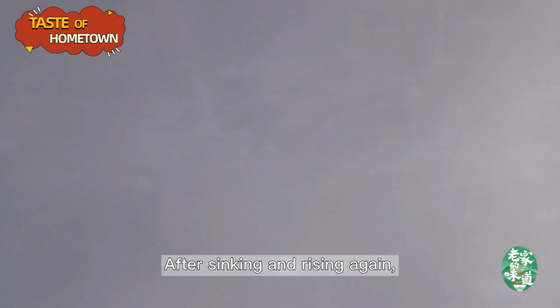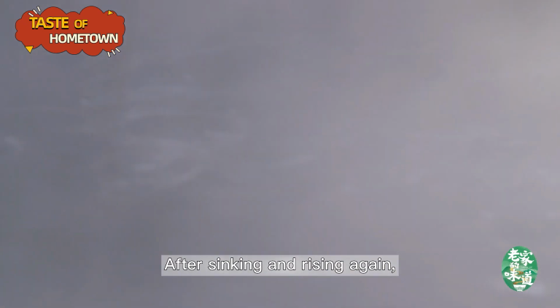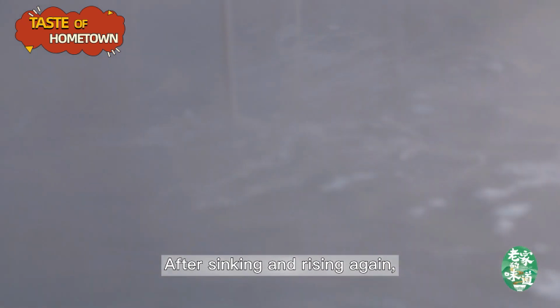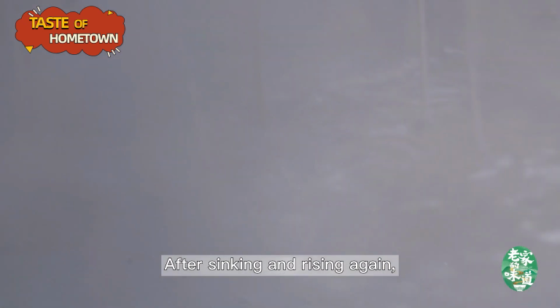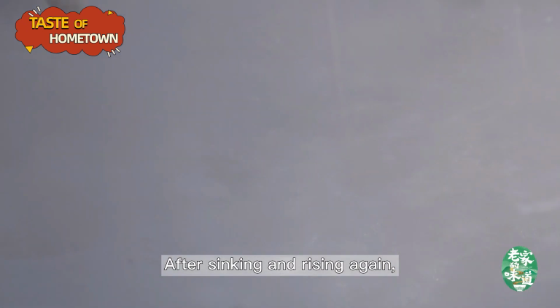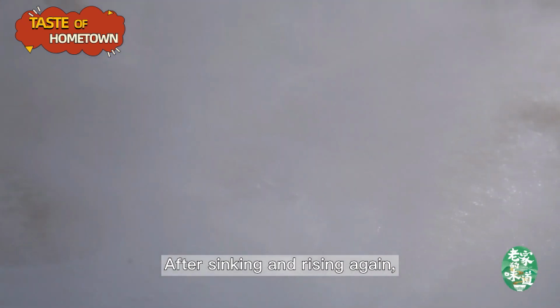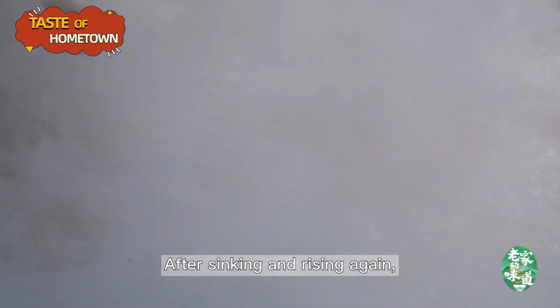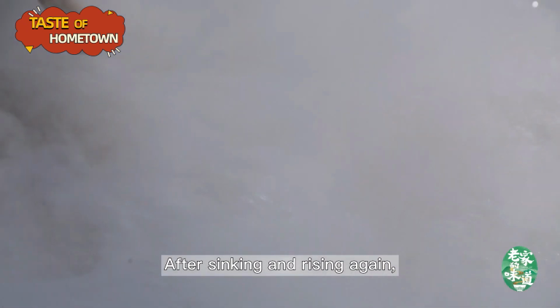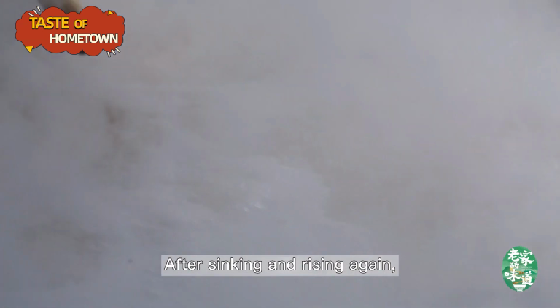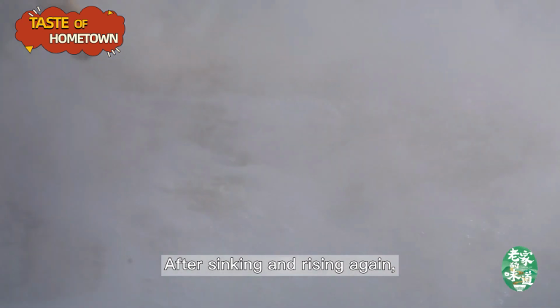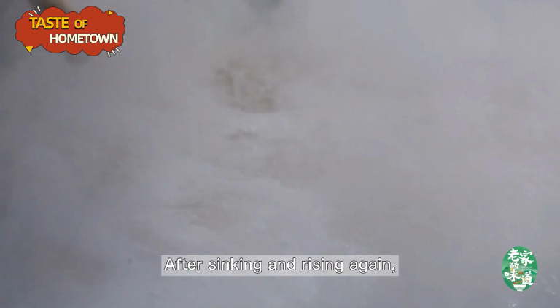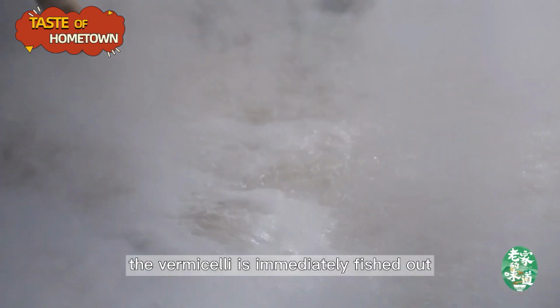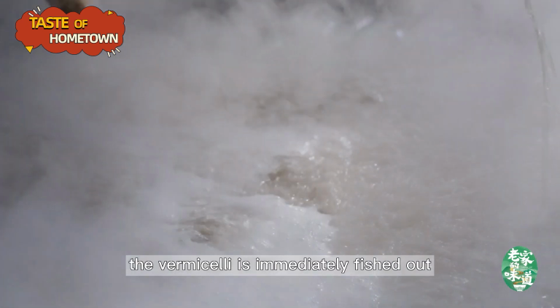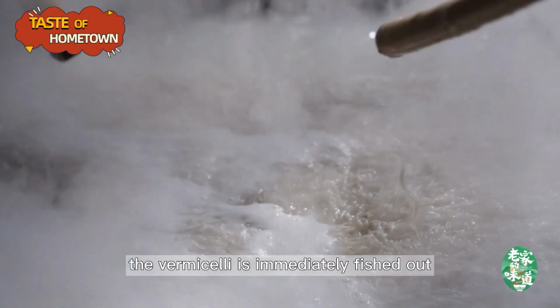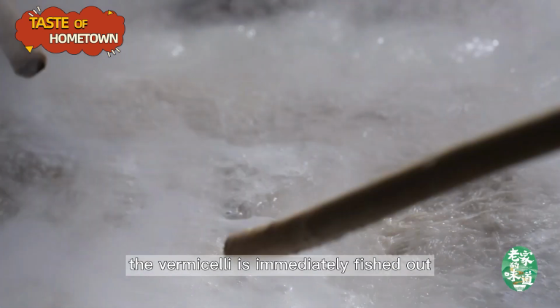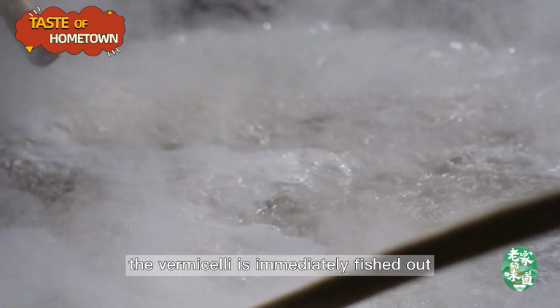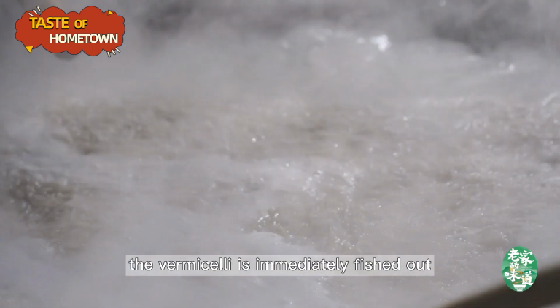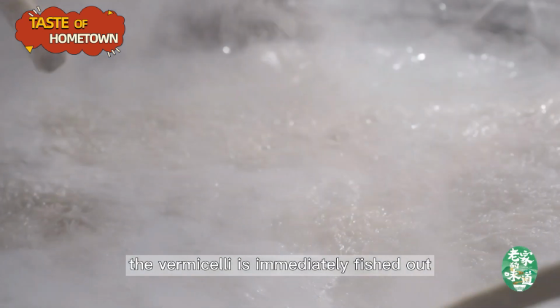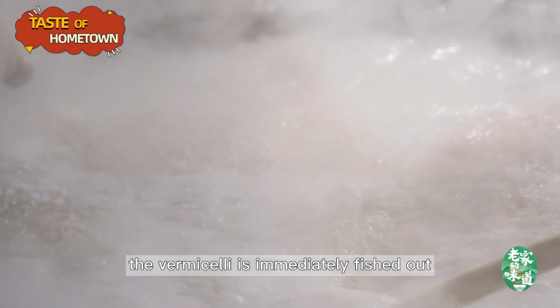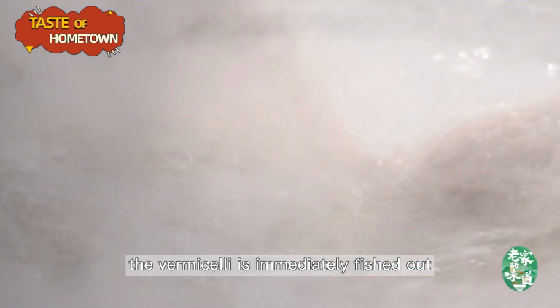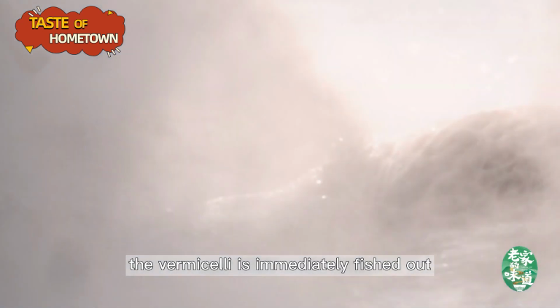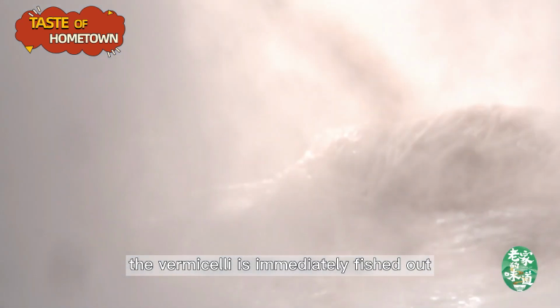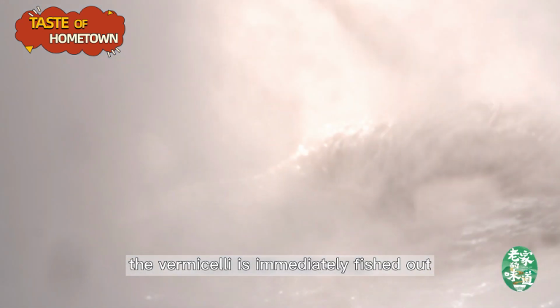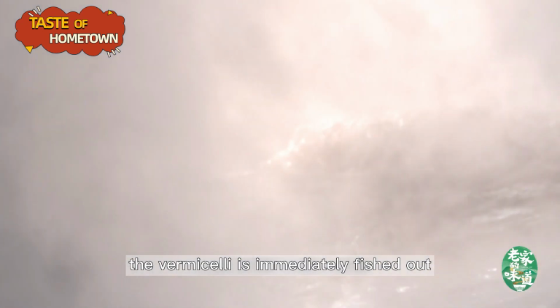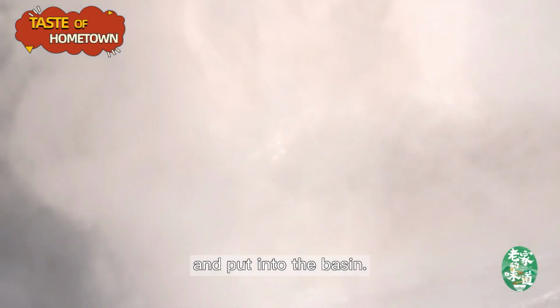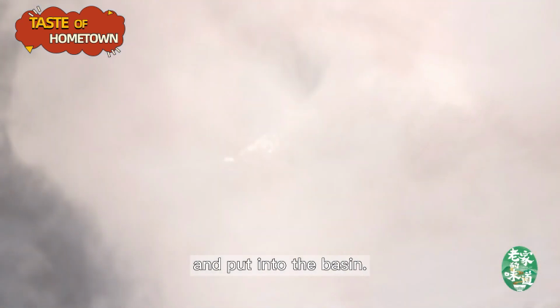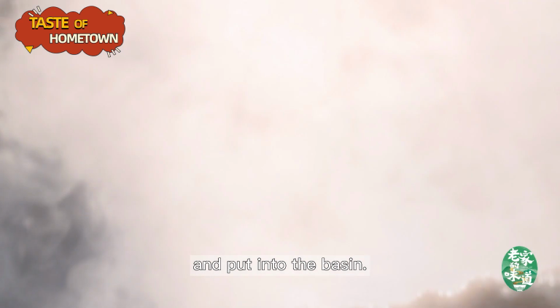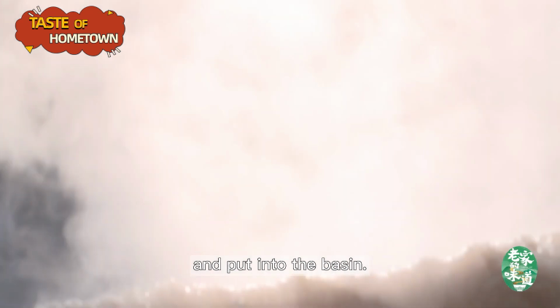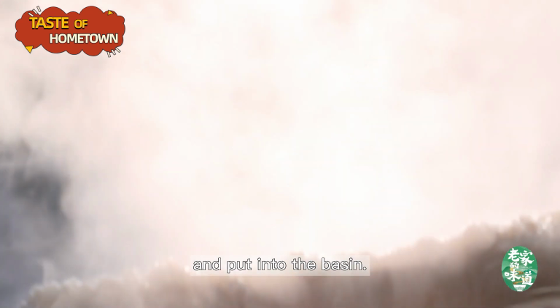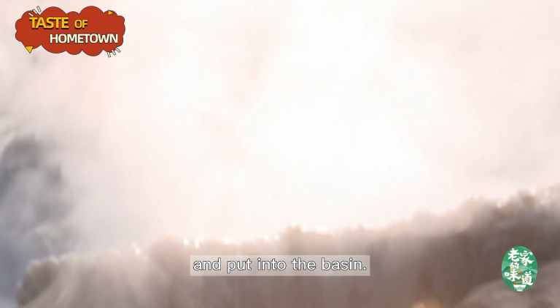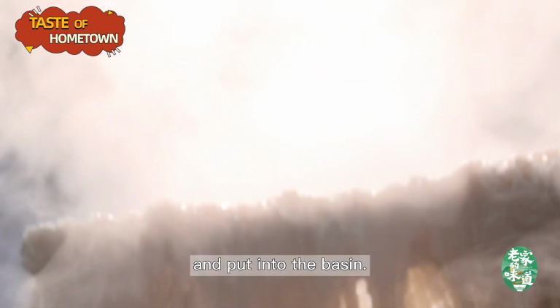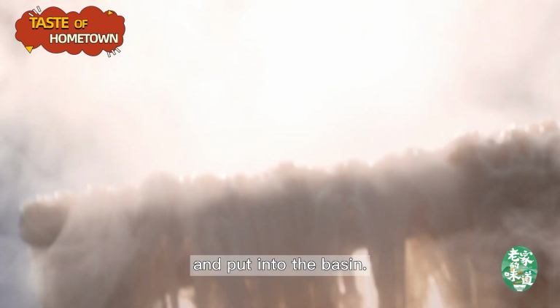After sinking and rising again, the vermicelli is immediately fished out and put into the basin.